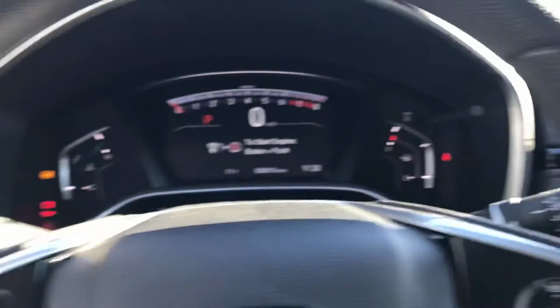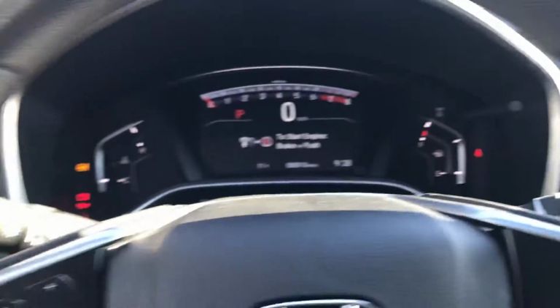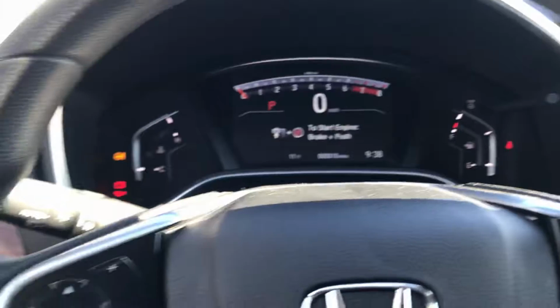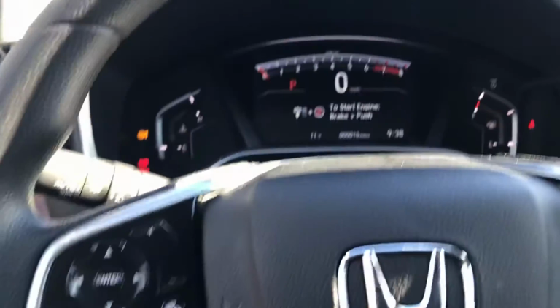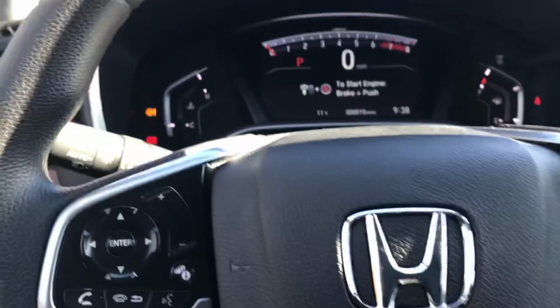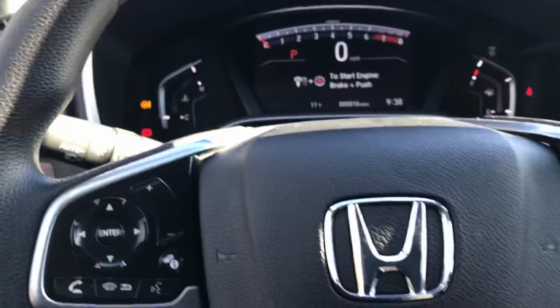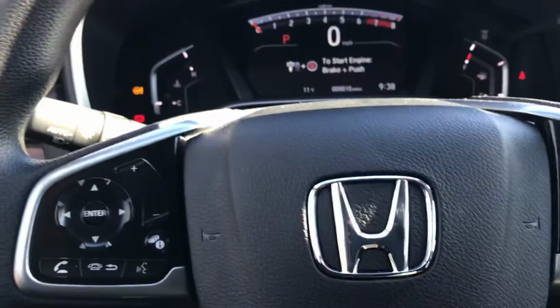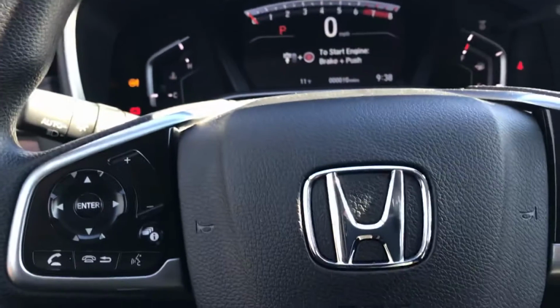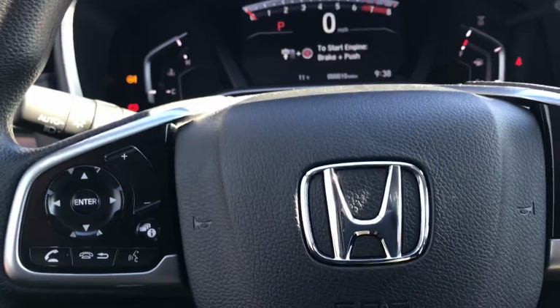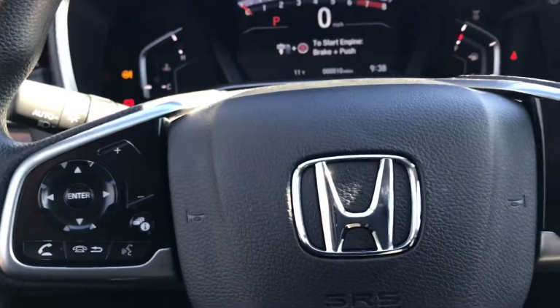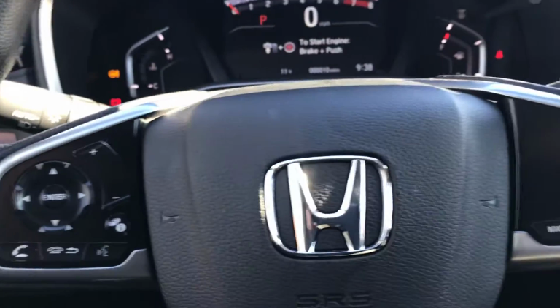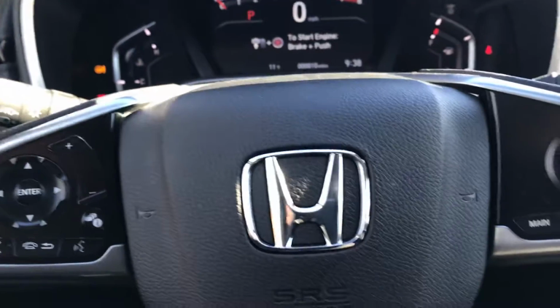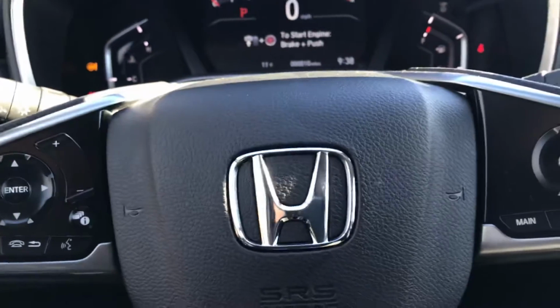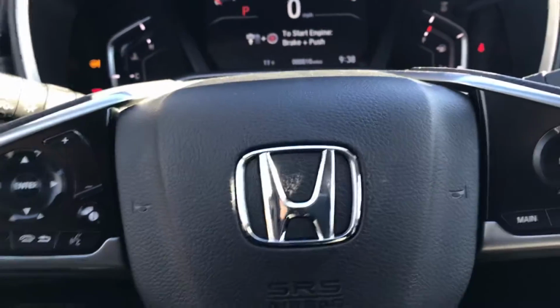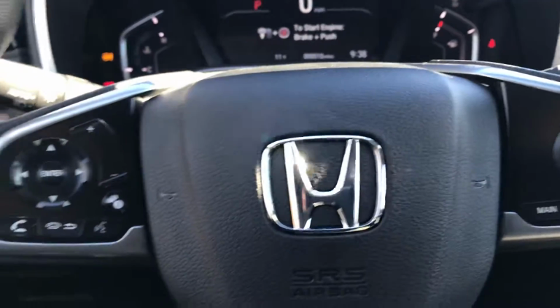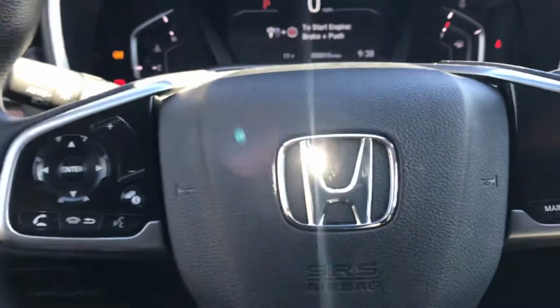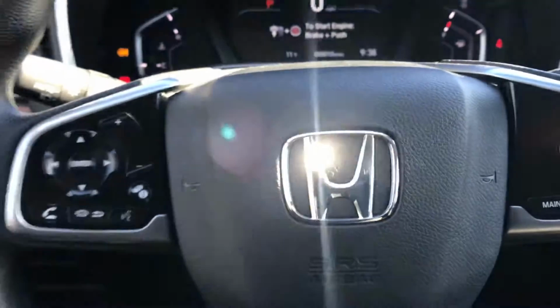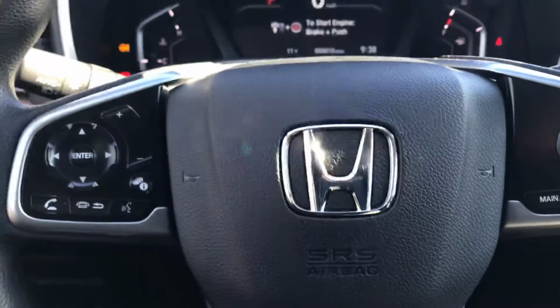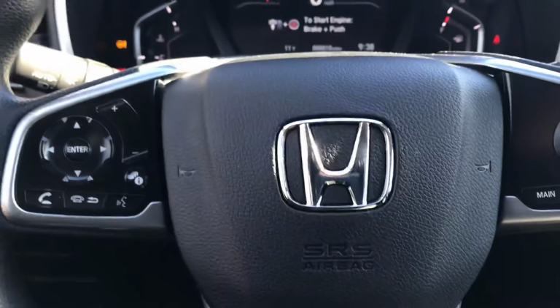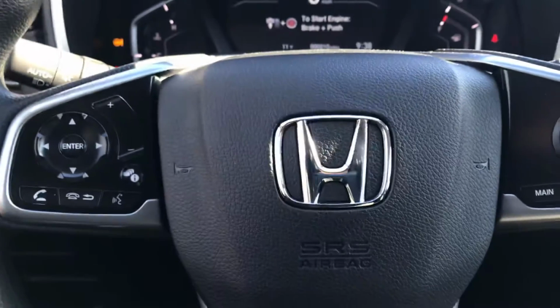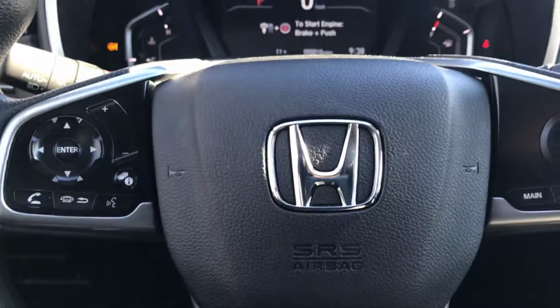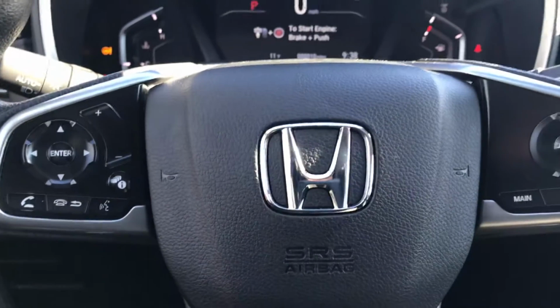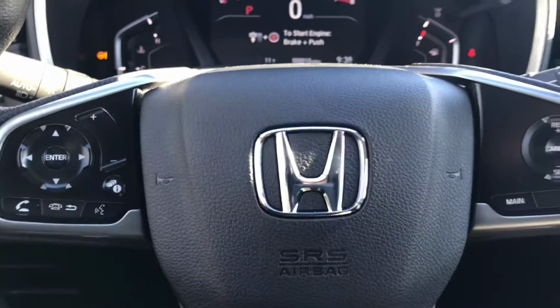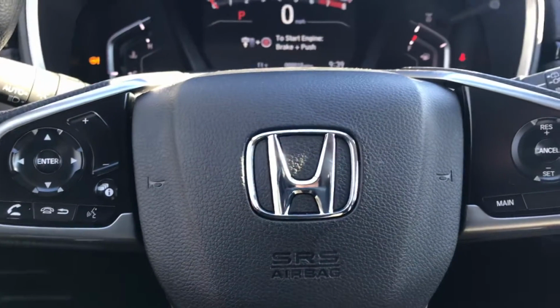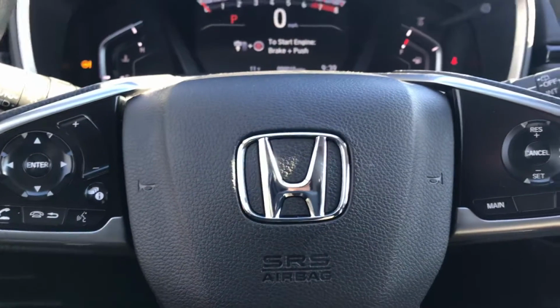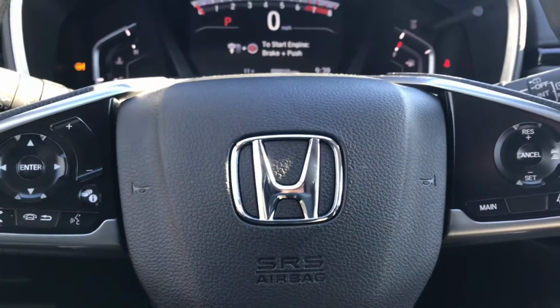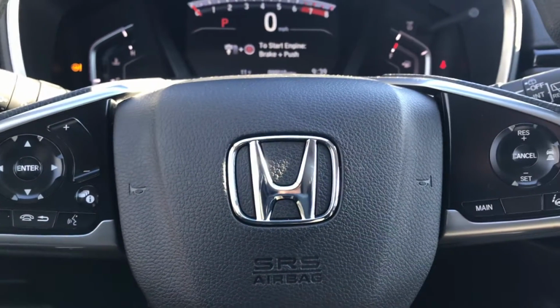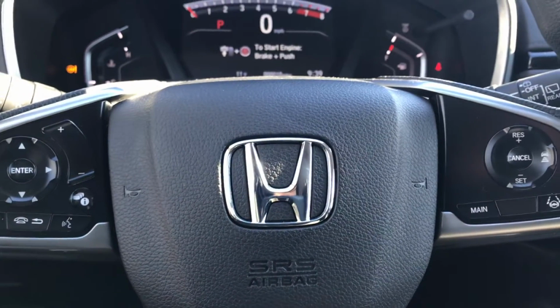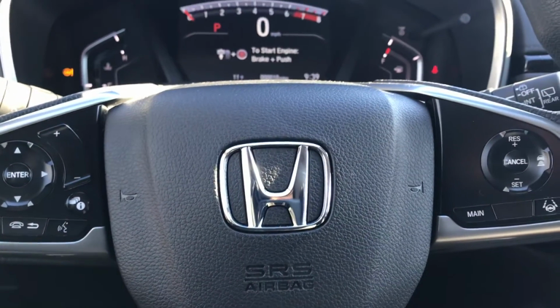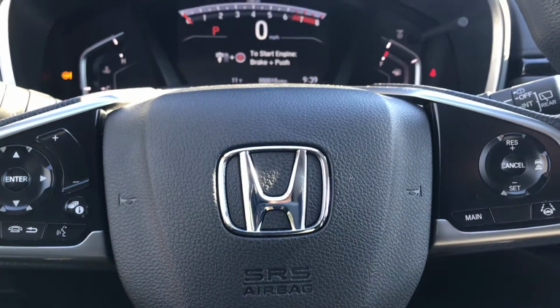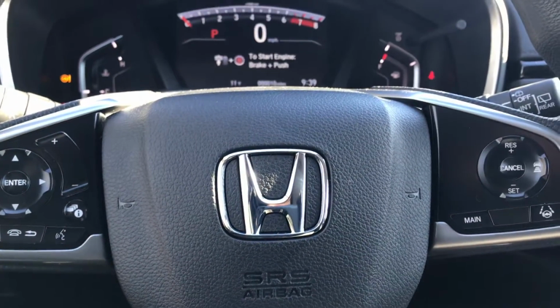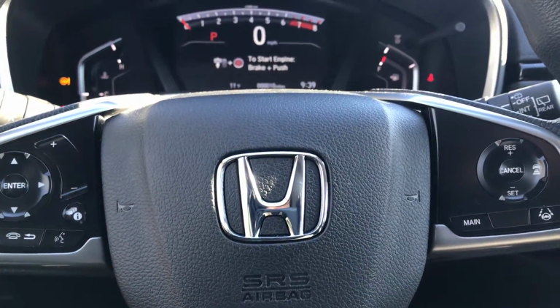Some of your amenities are right here on the steering column, so you never have to take your eyes off the road or your hands off the wheel.